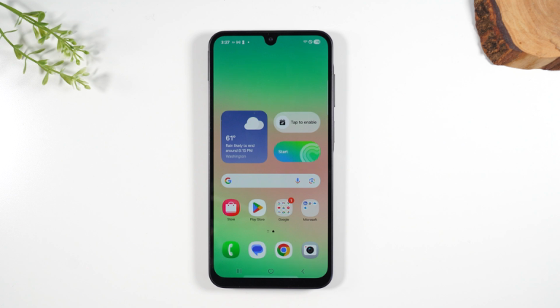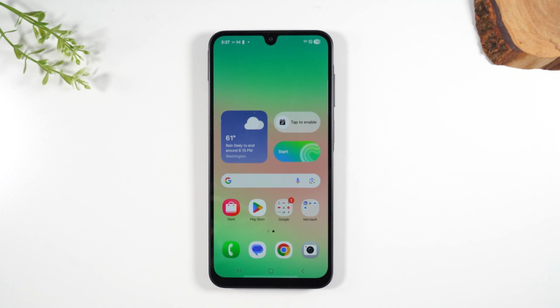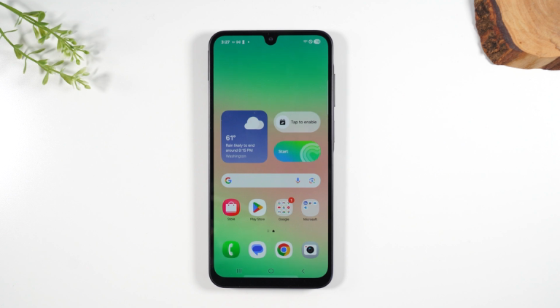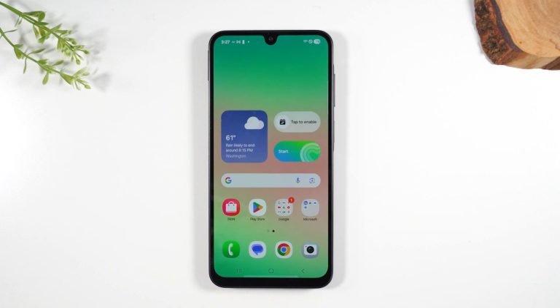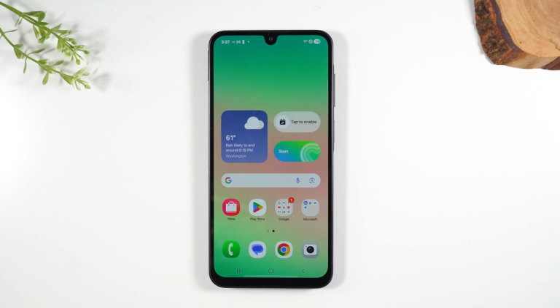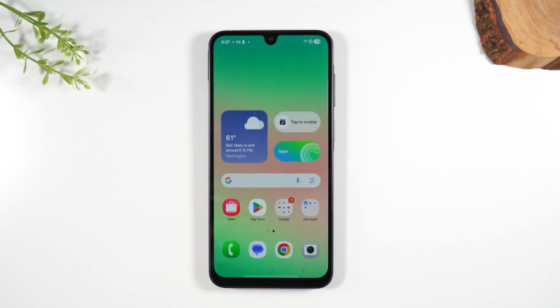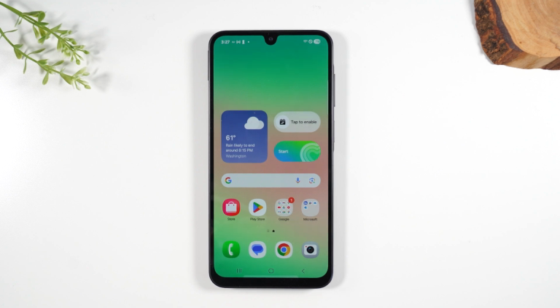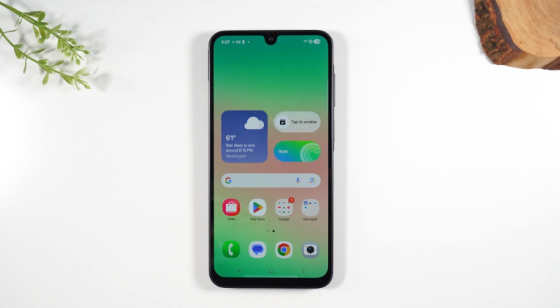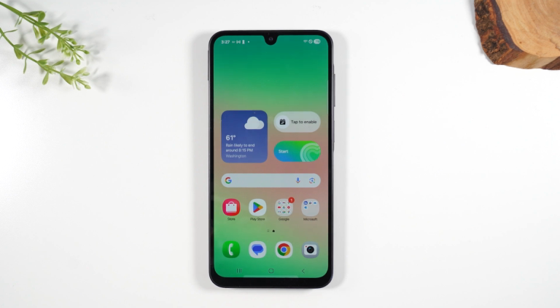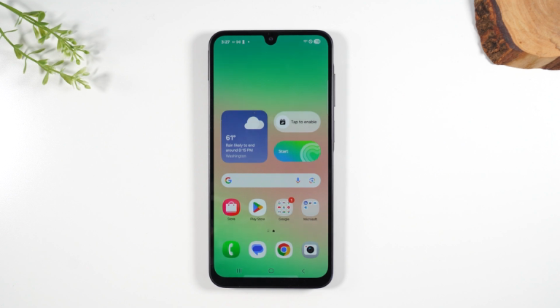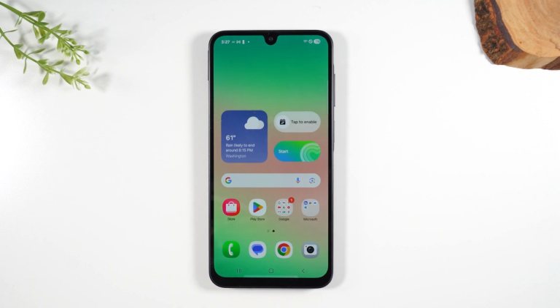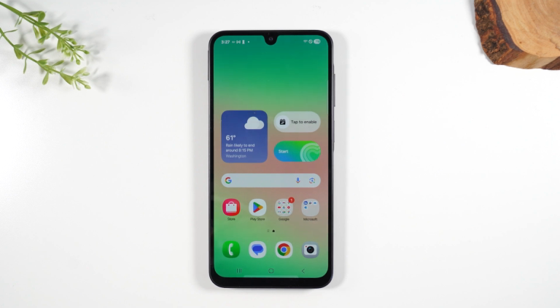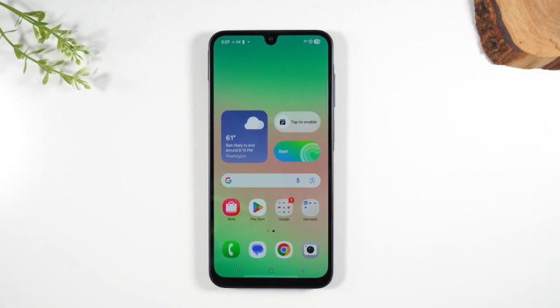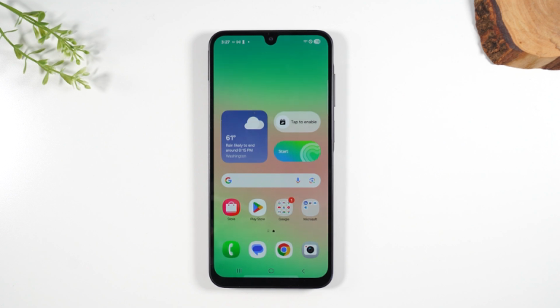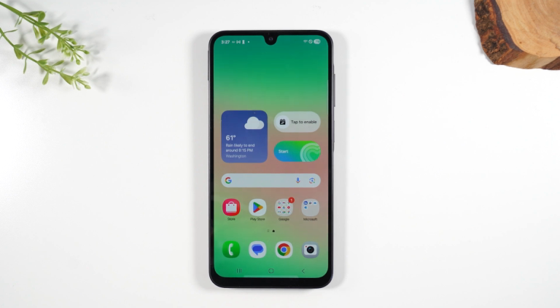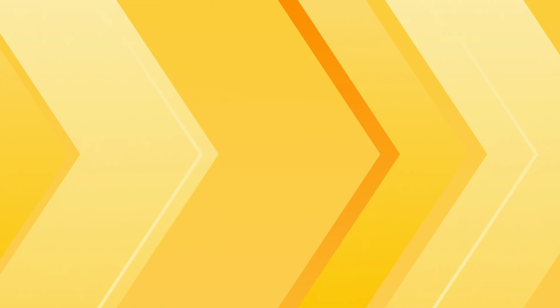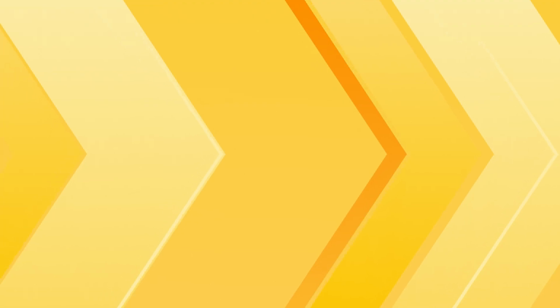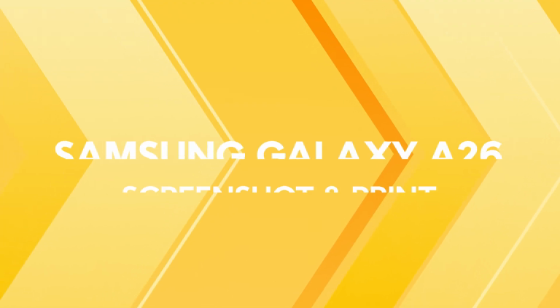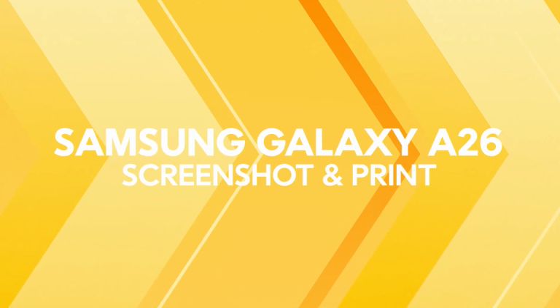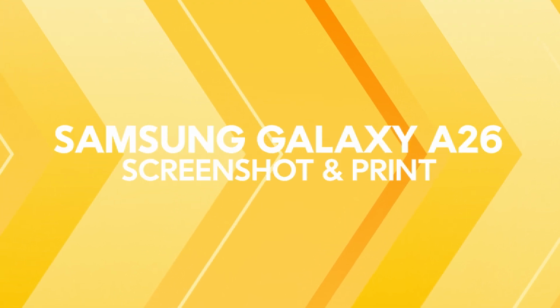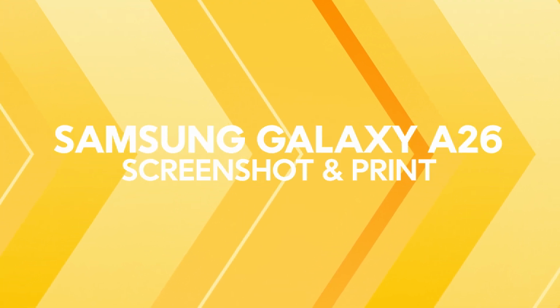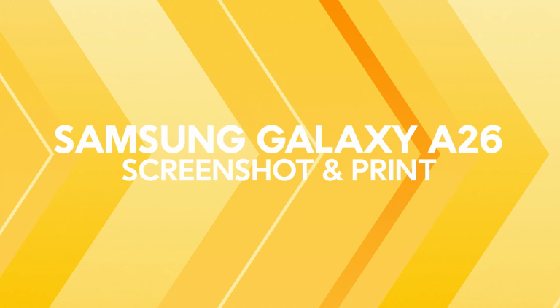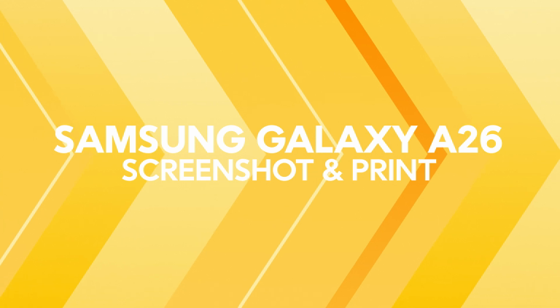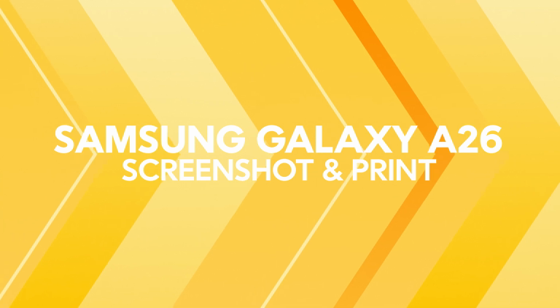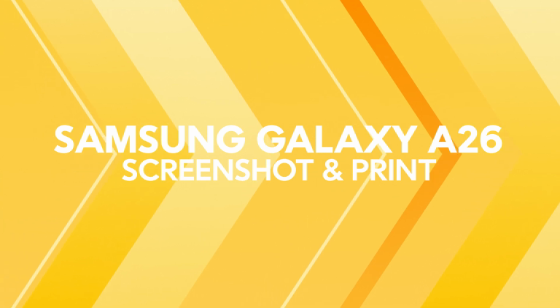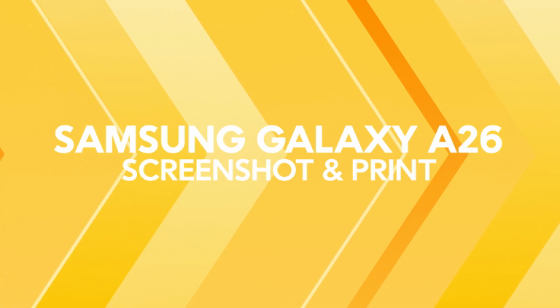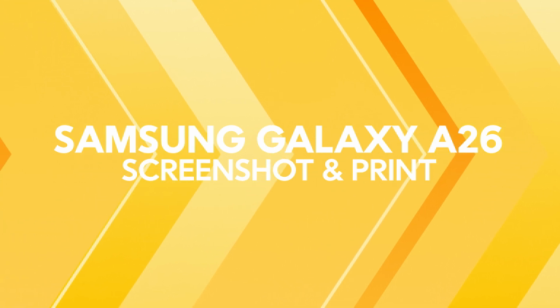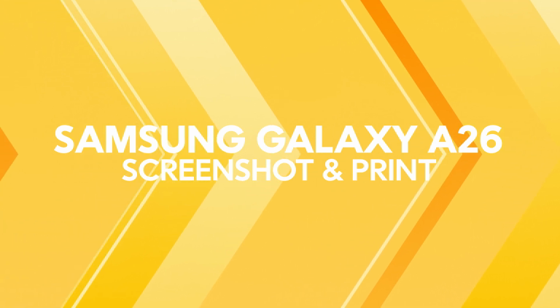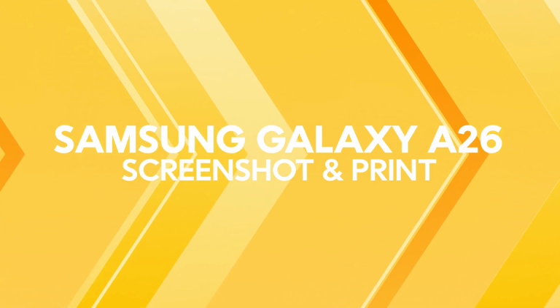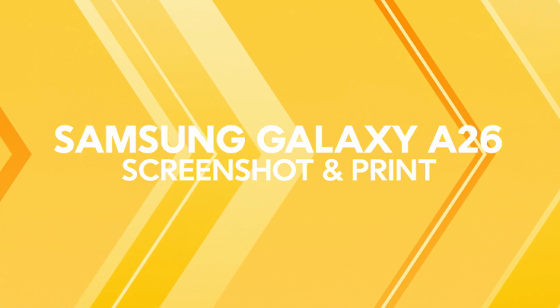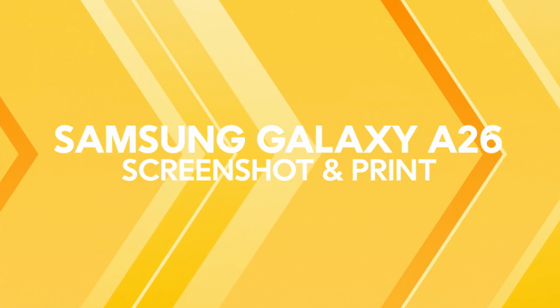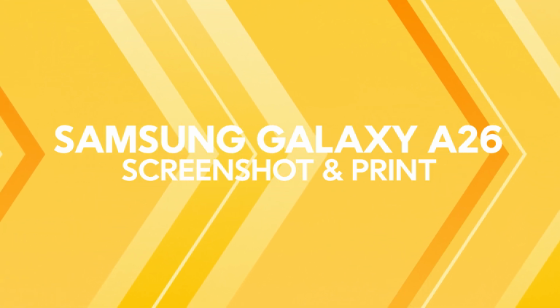In the video today, we're going over how to take a screenshot and how to print on the Samsung Galaxy A26. Let's get into it.